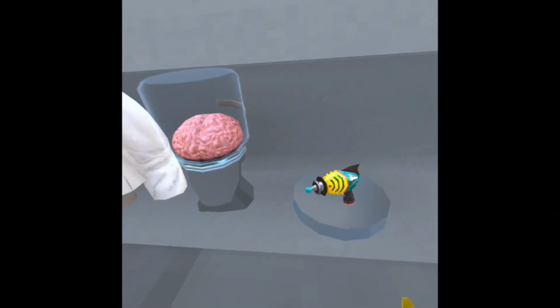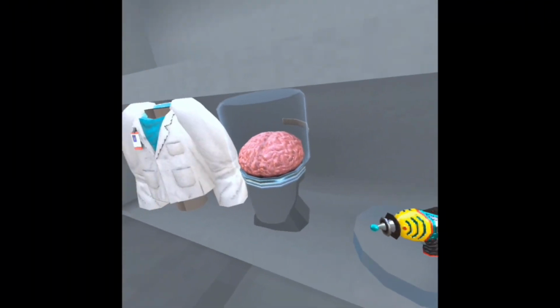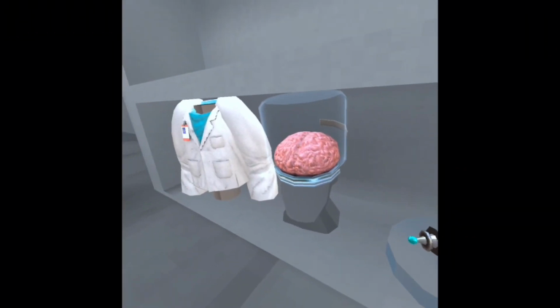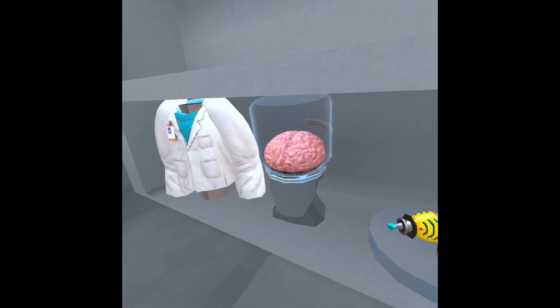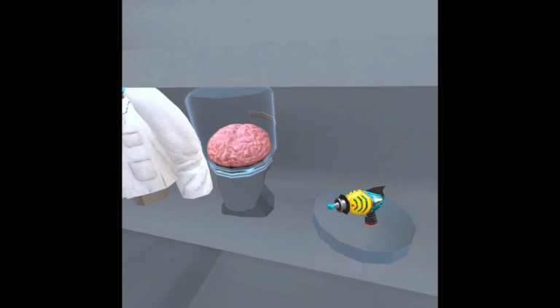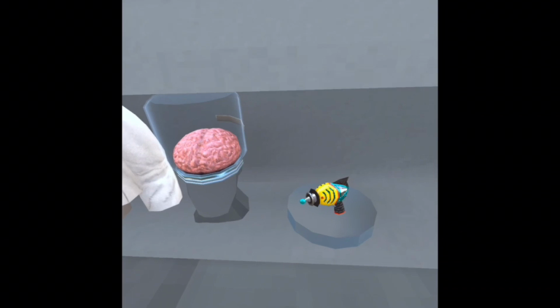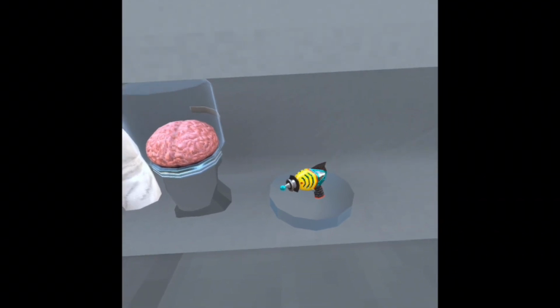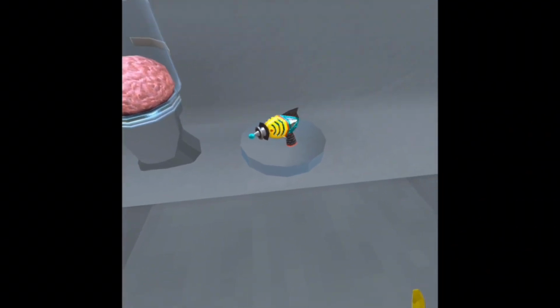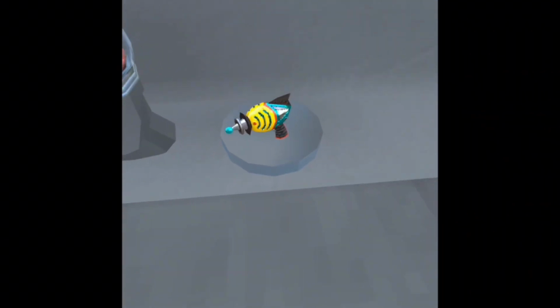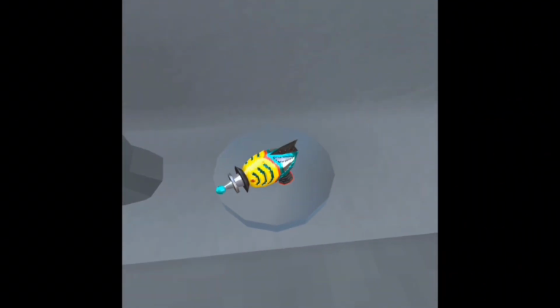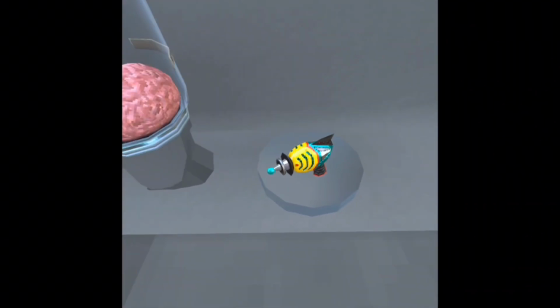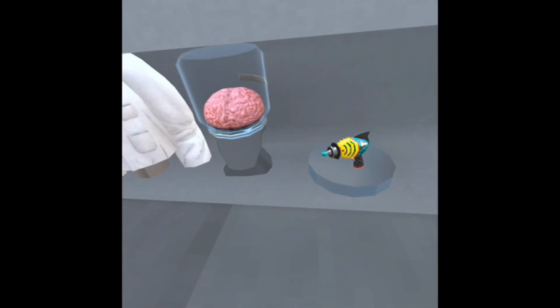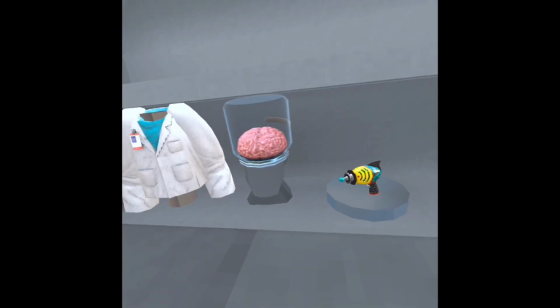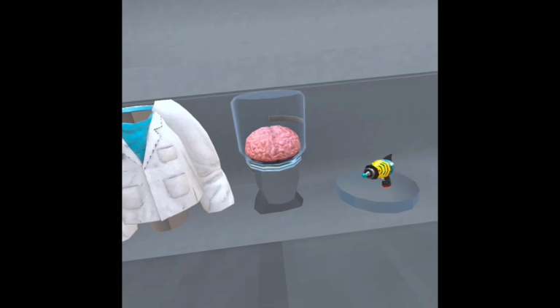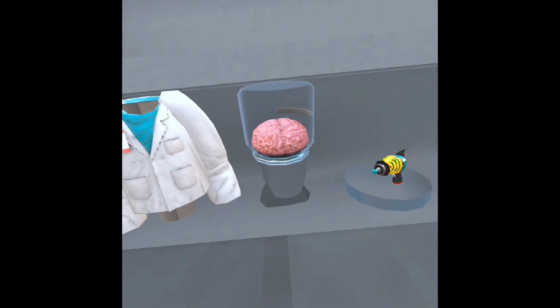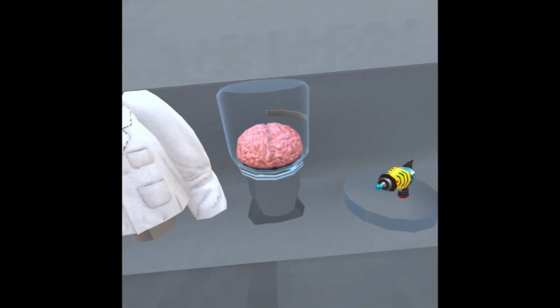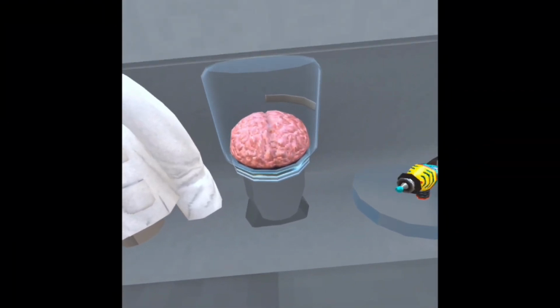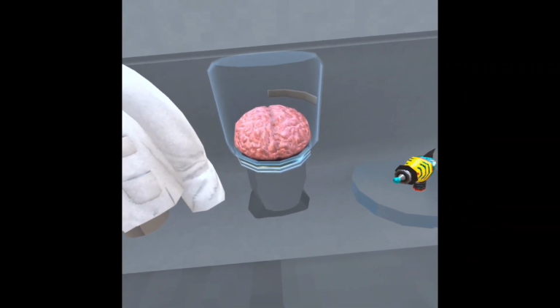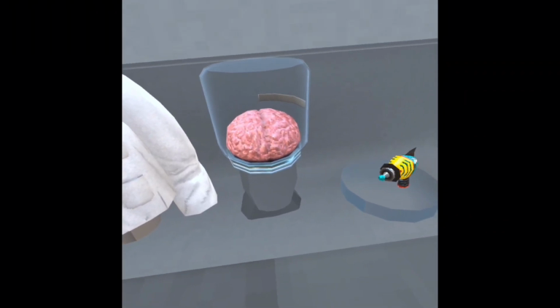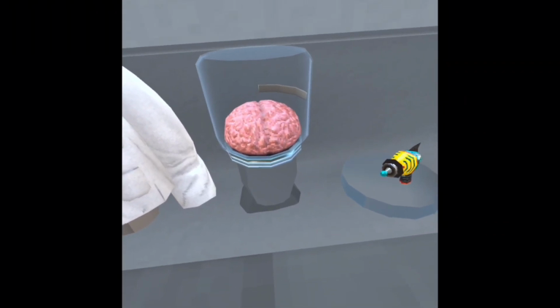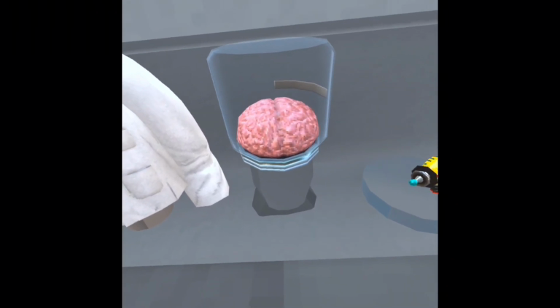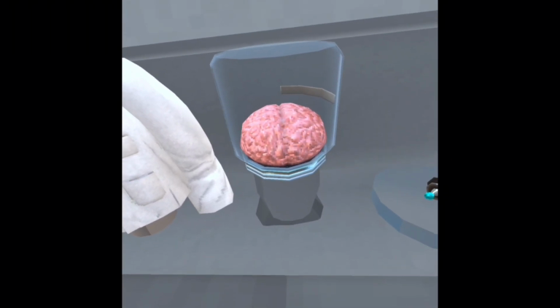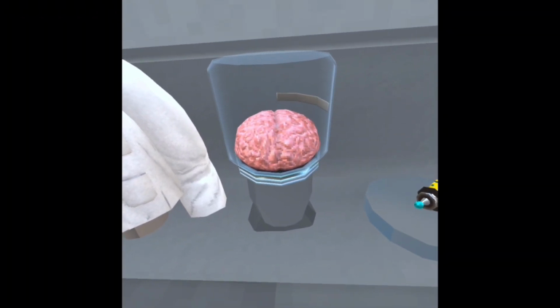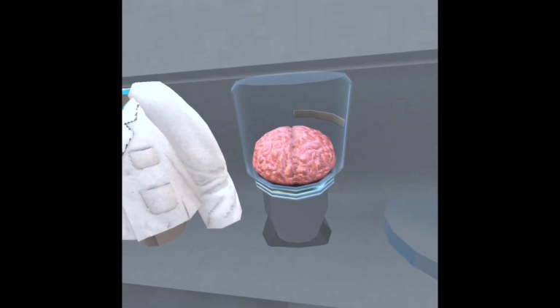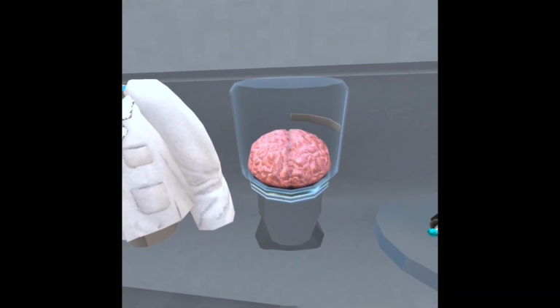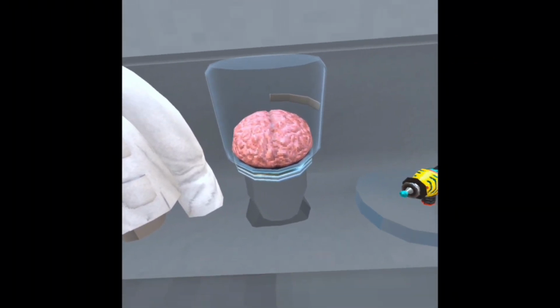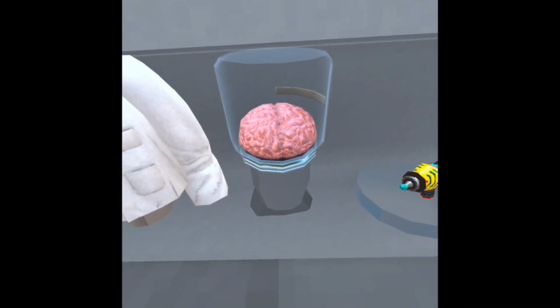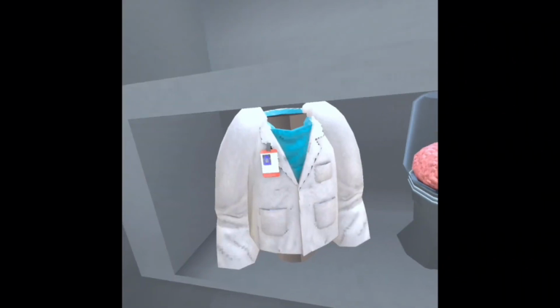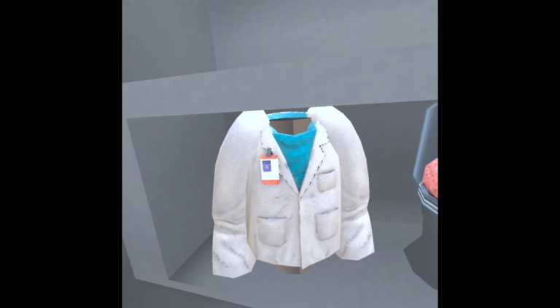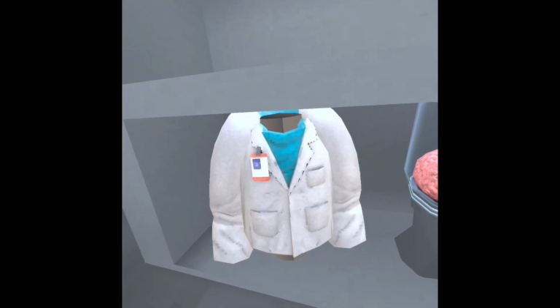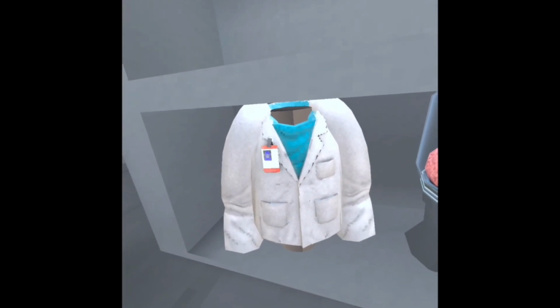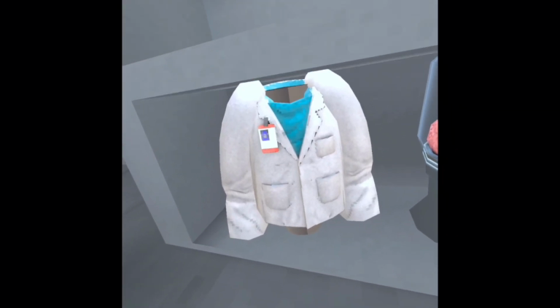Alongside that, we also got this new epic bundle, which comes with a blaster, a container with the monkey brain inside of it, and a science lab coat.